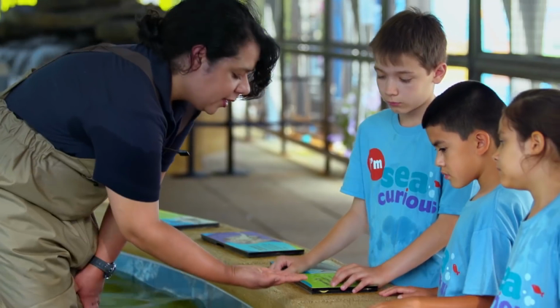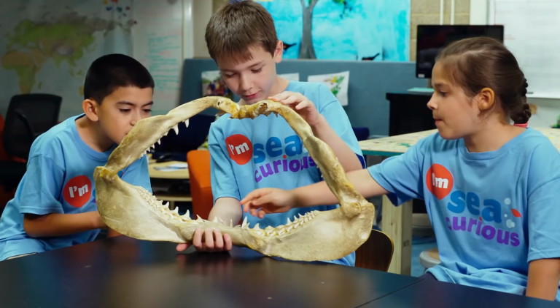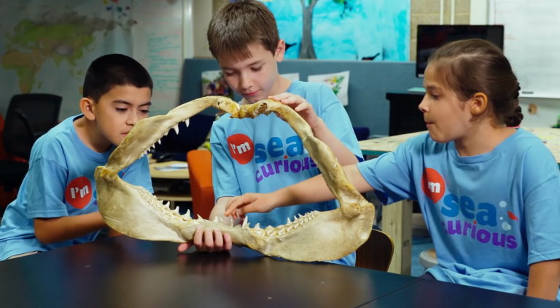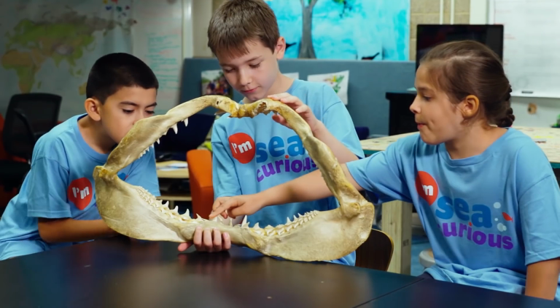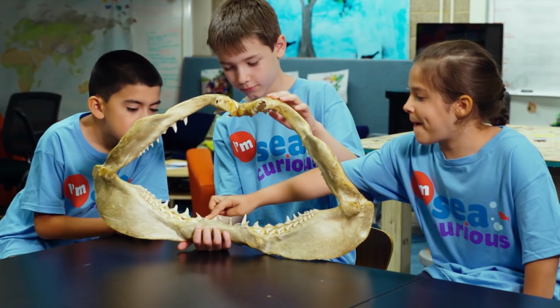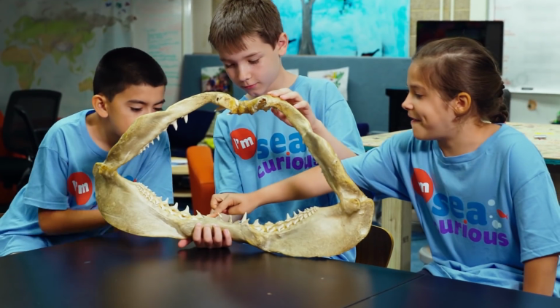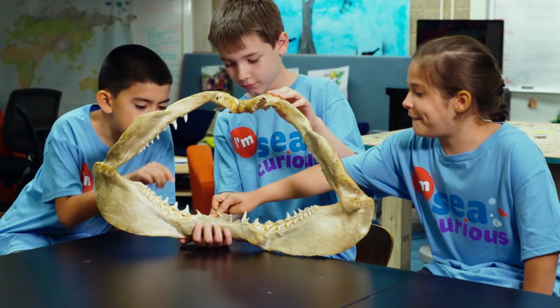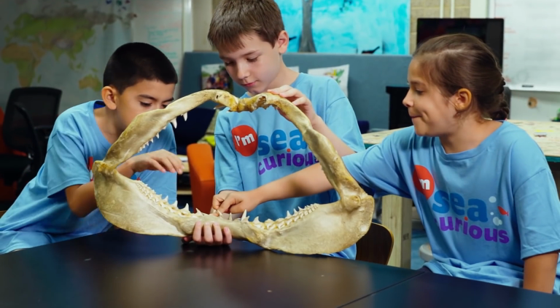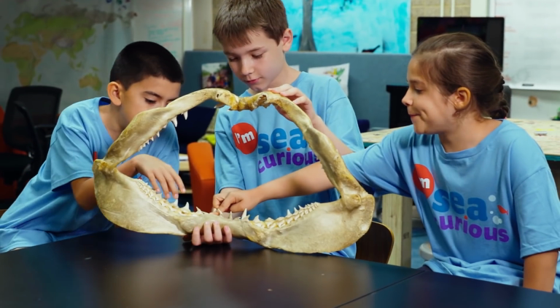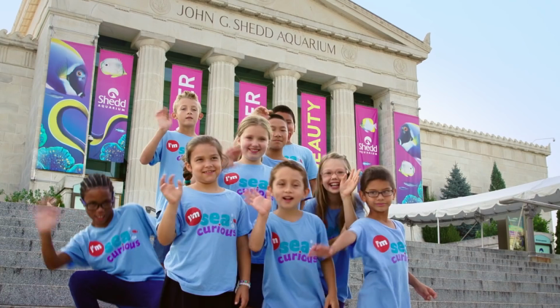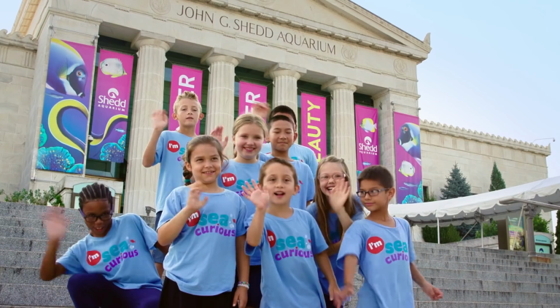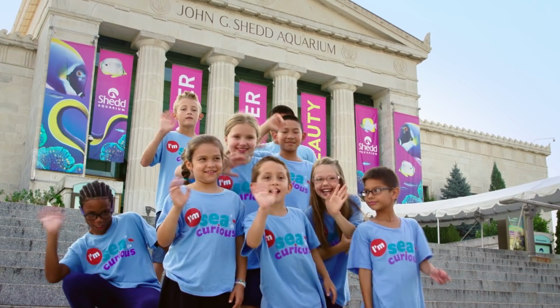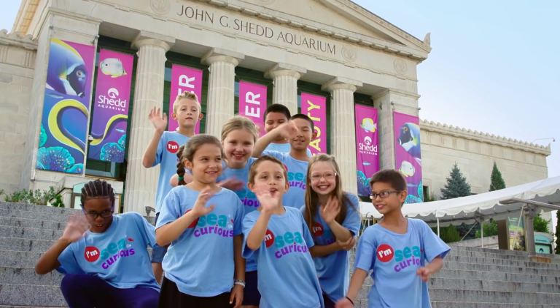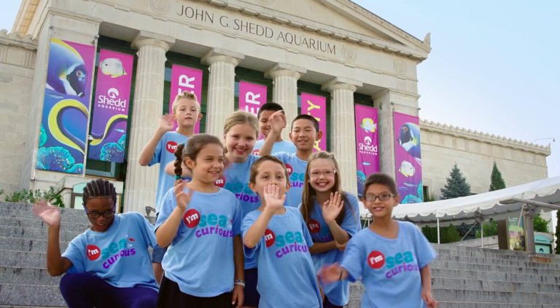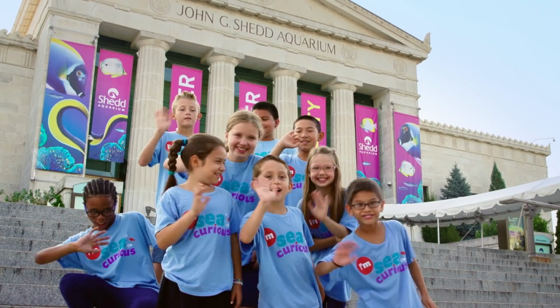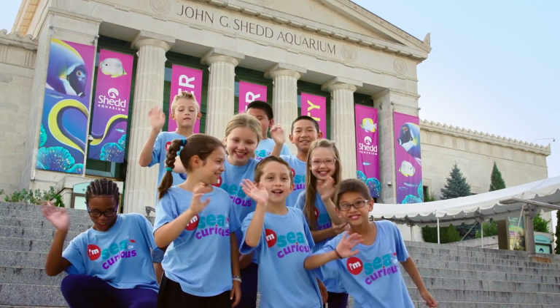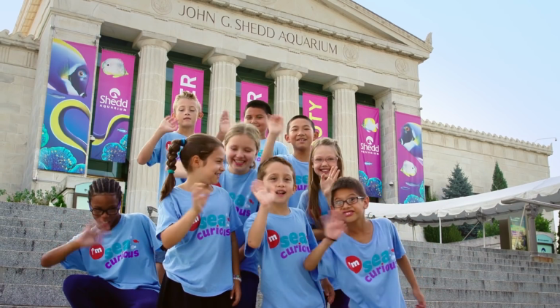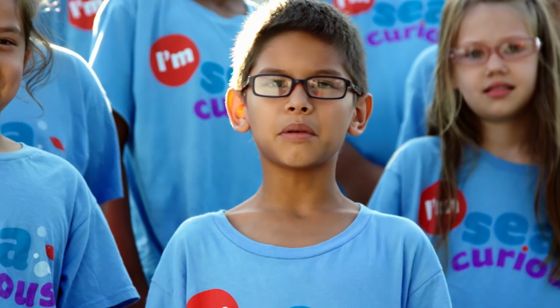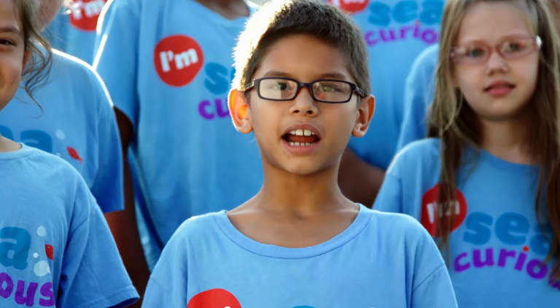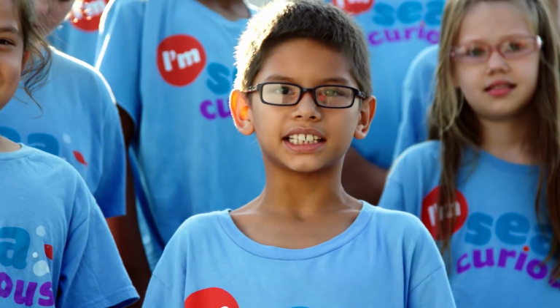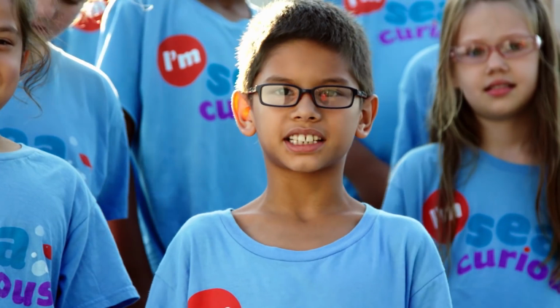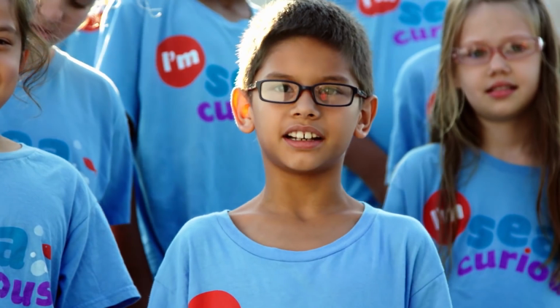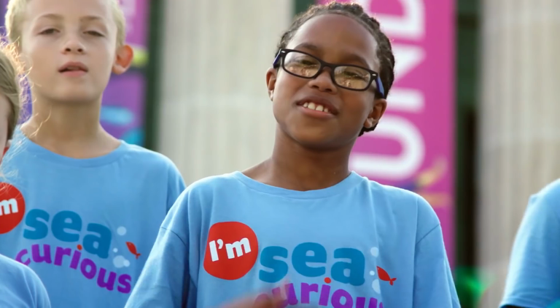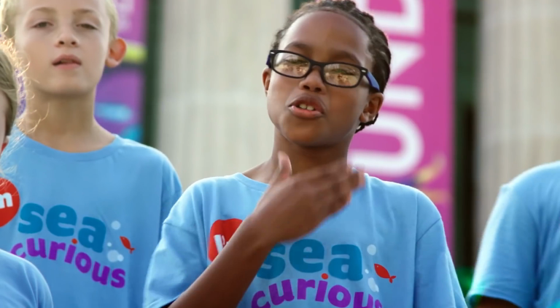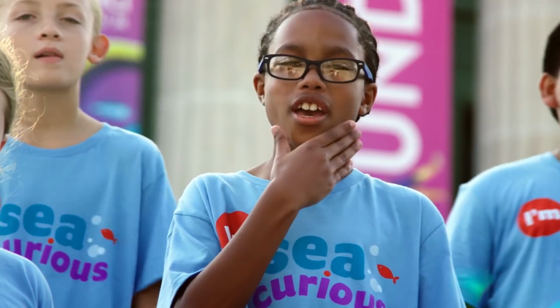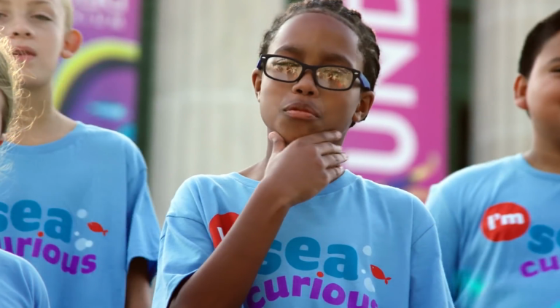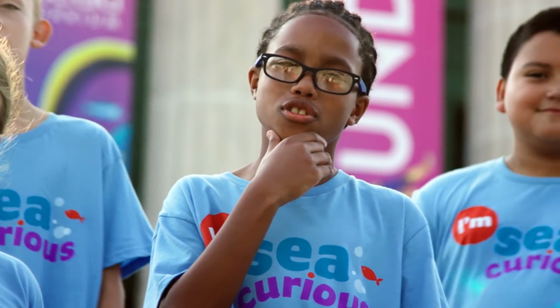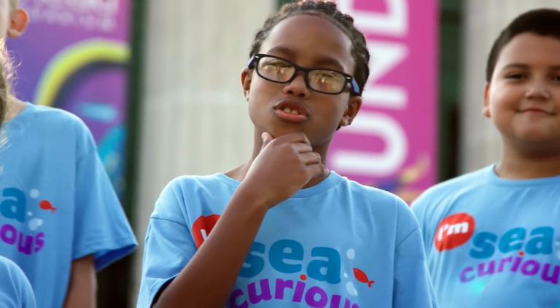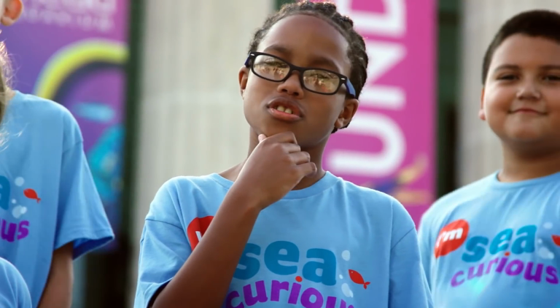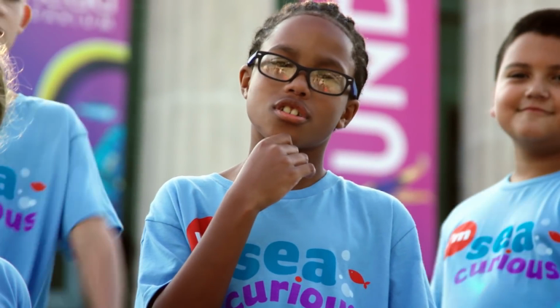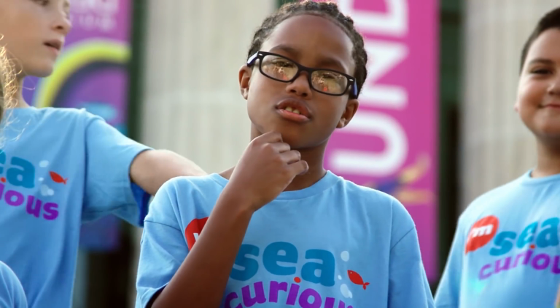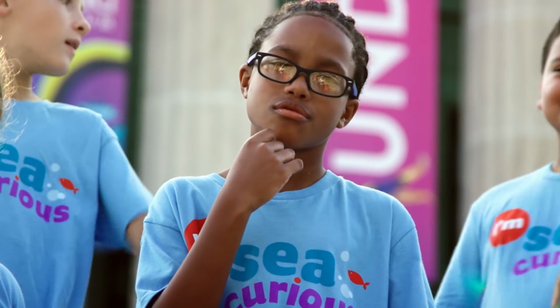Welcome to the Aquarium Adventure Club. Today we're asking: do animals lose teeth too?